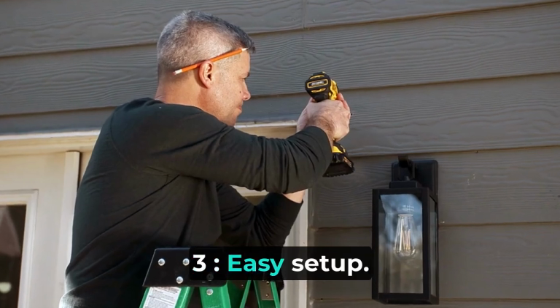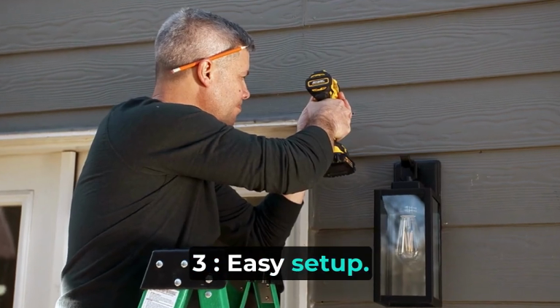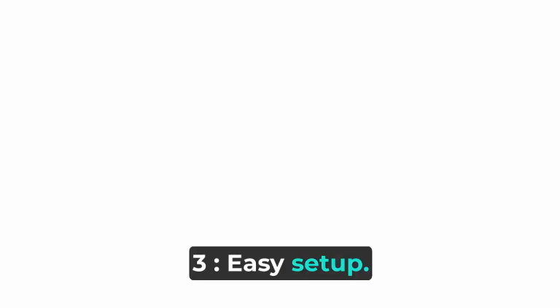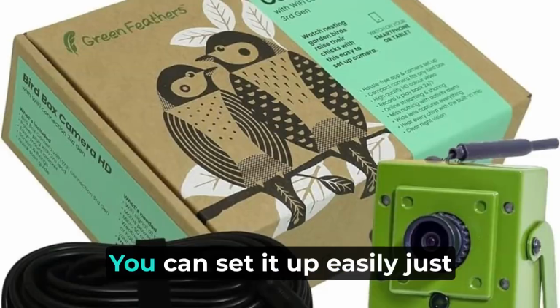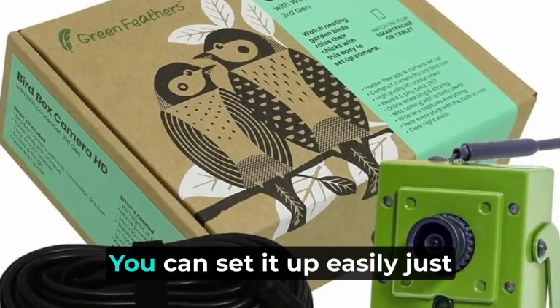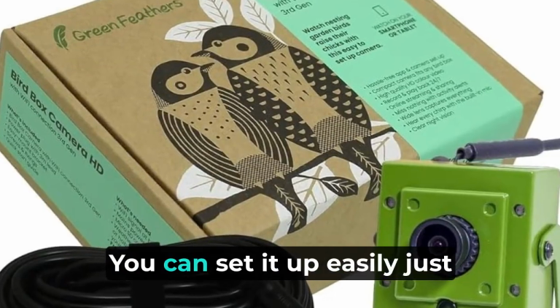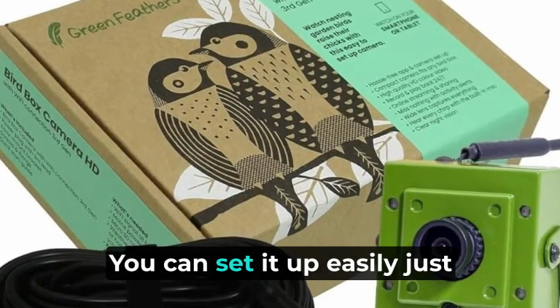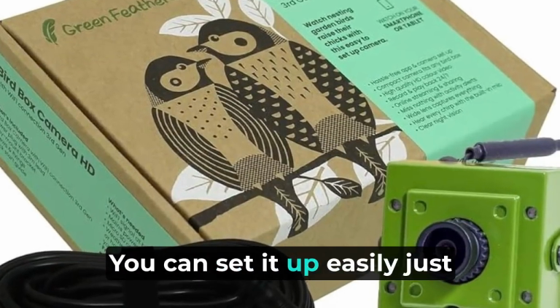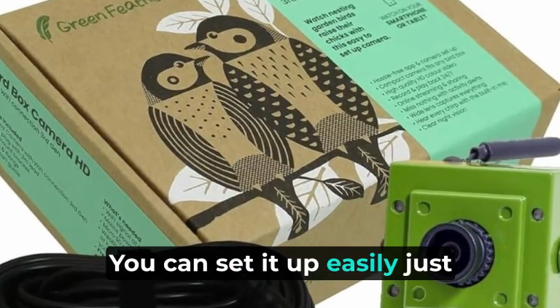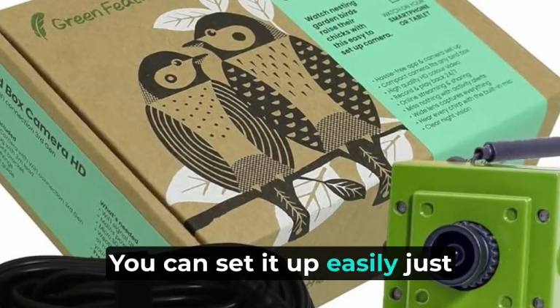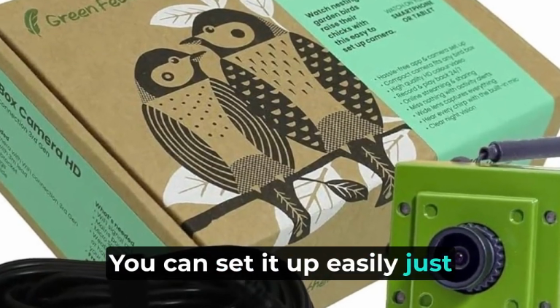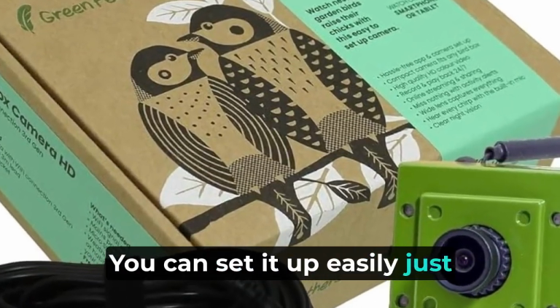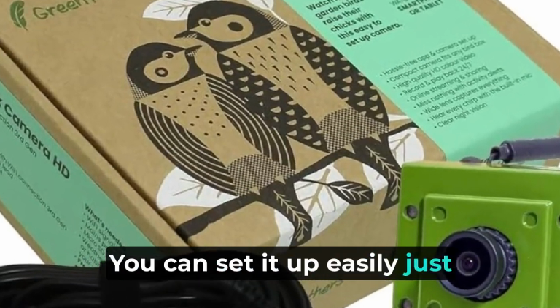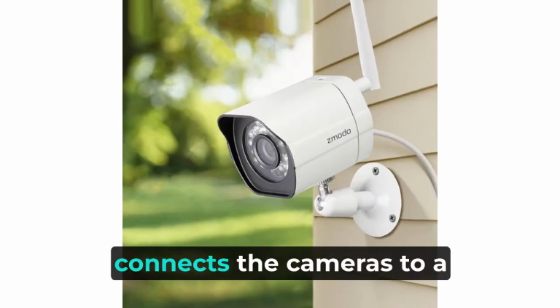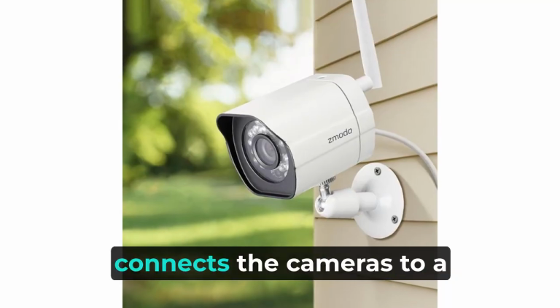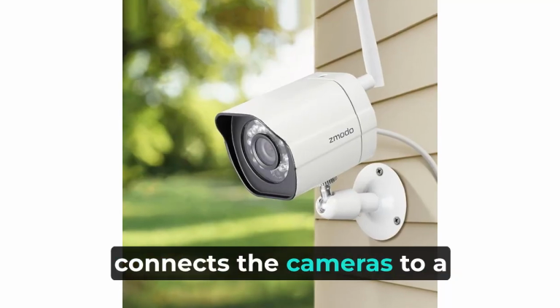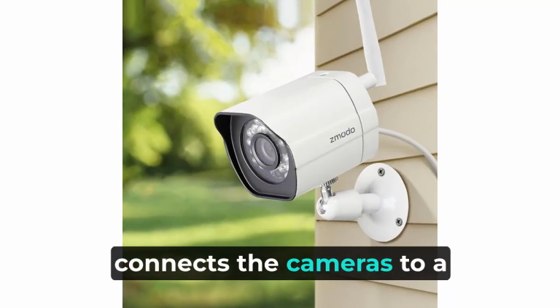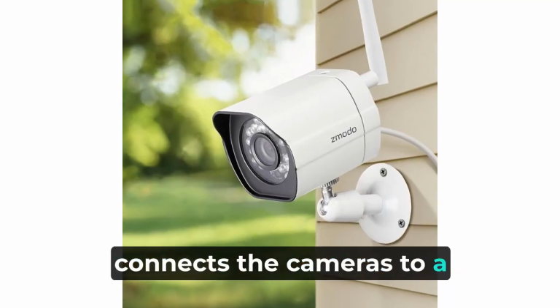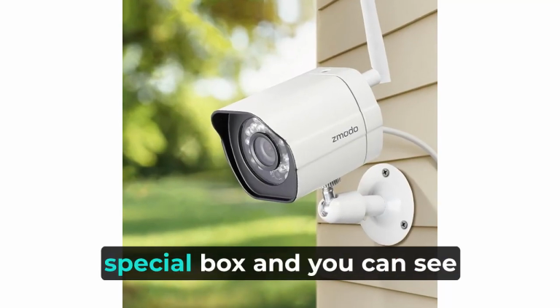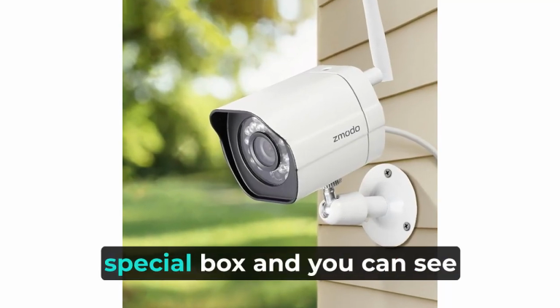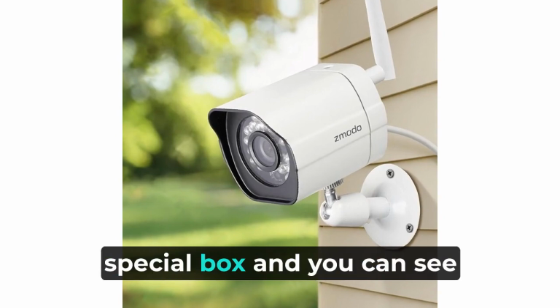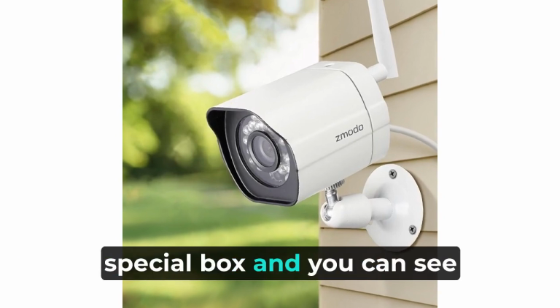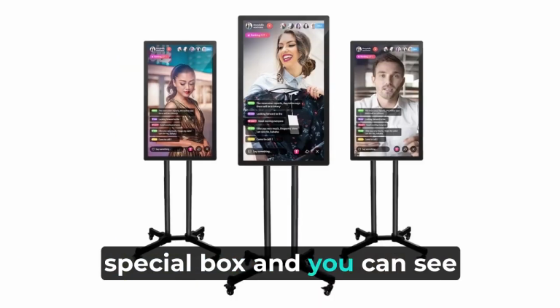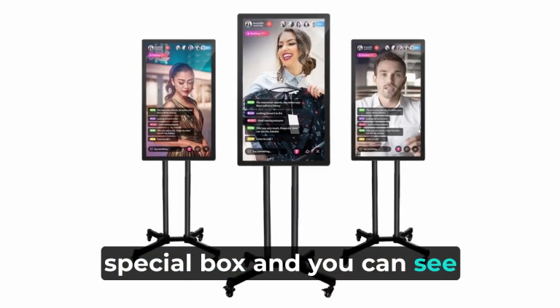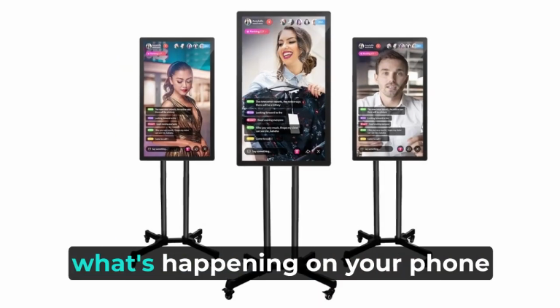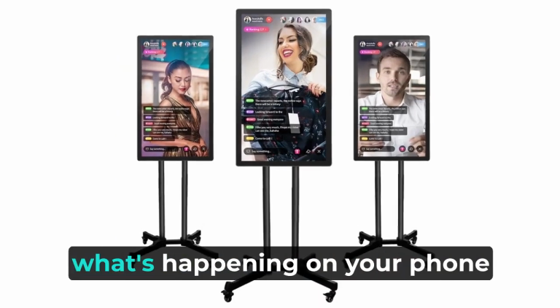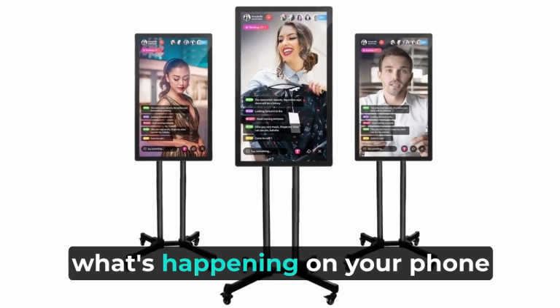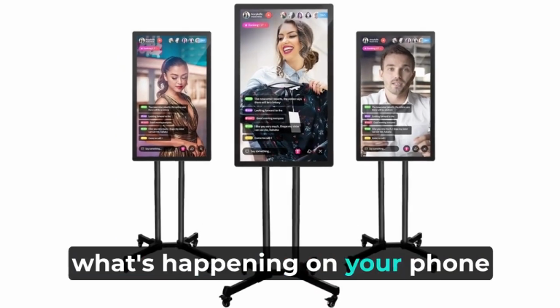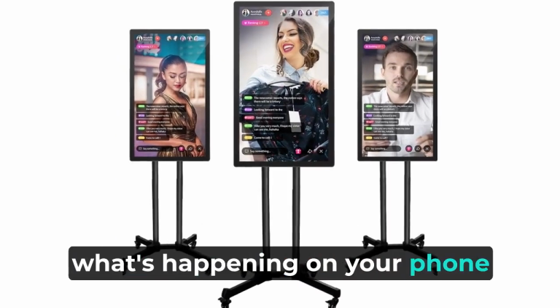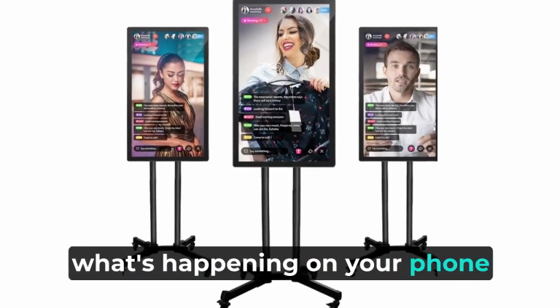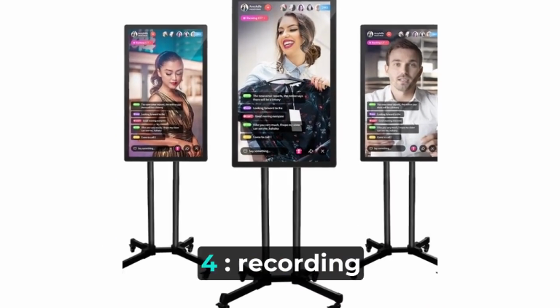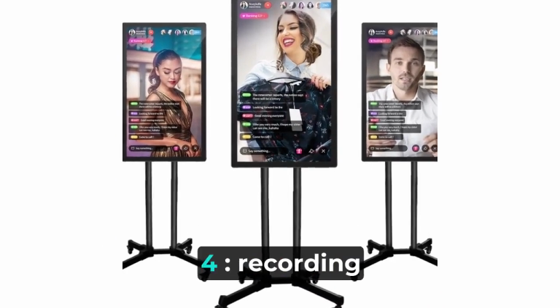Easy setup. You can set it up easily — just connect the cameras to a special box and you can see what's happening on your phone or computer.